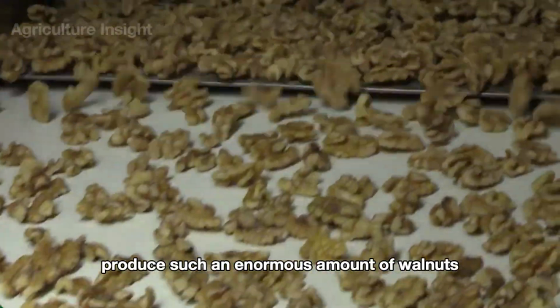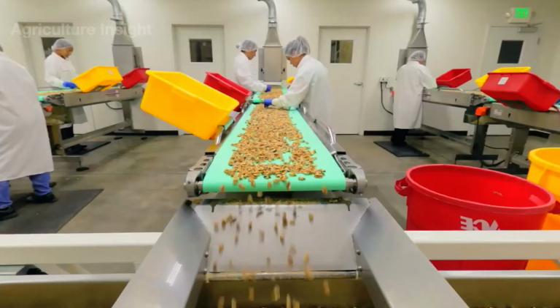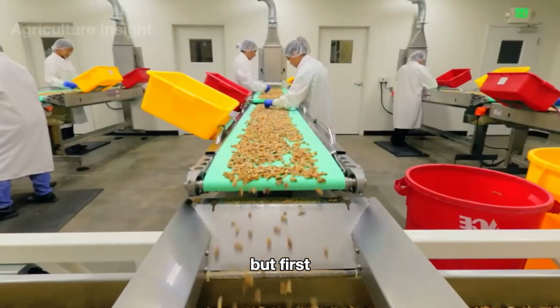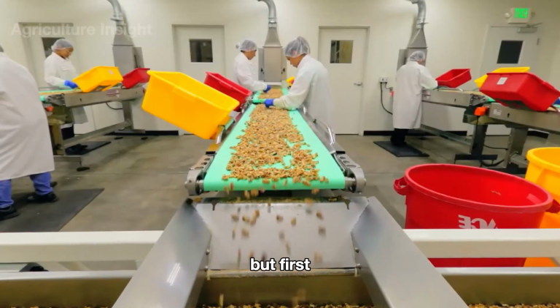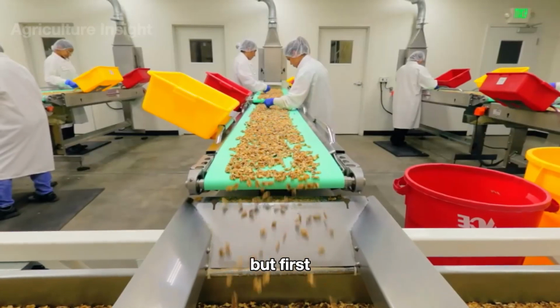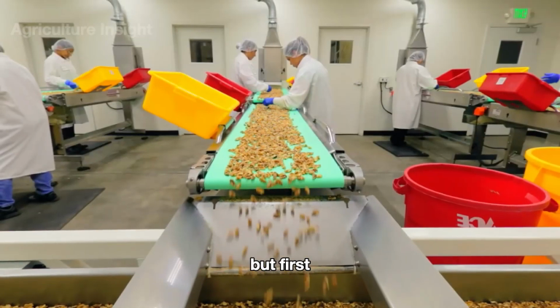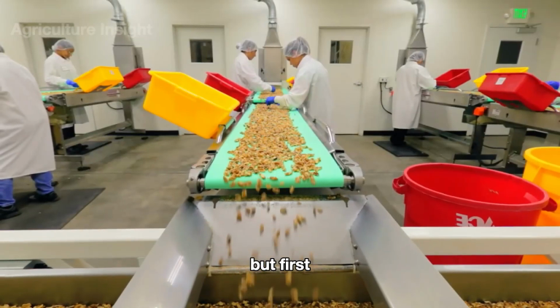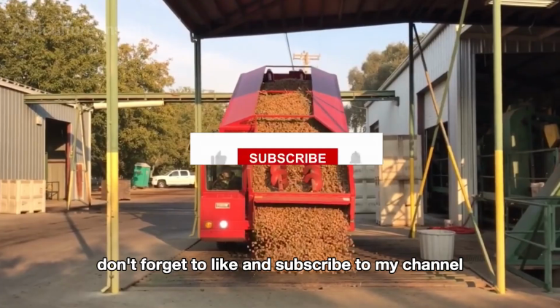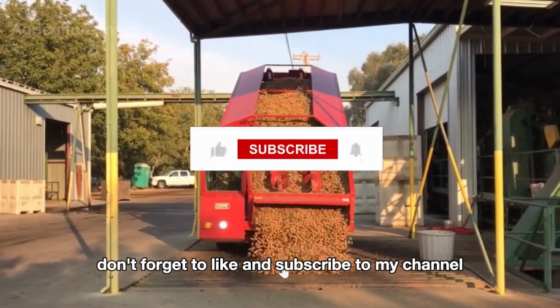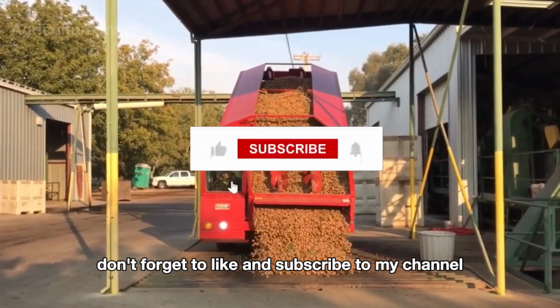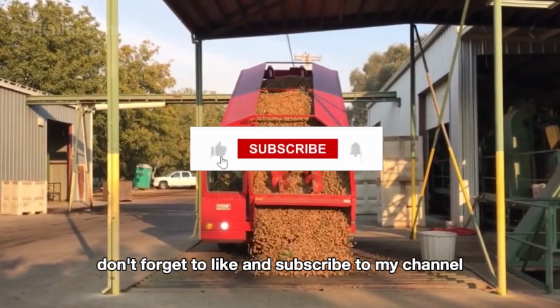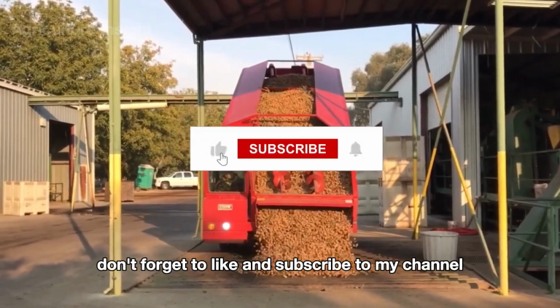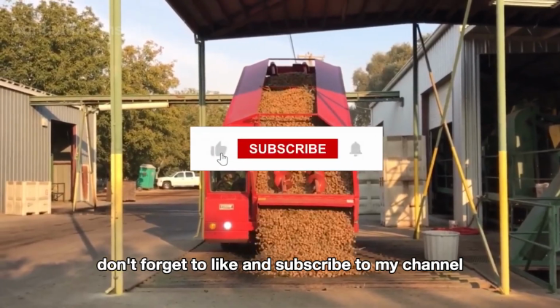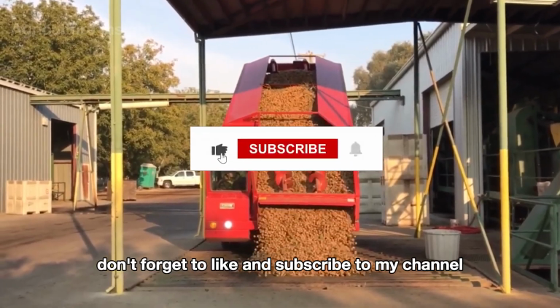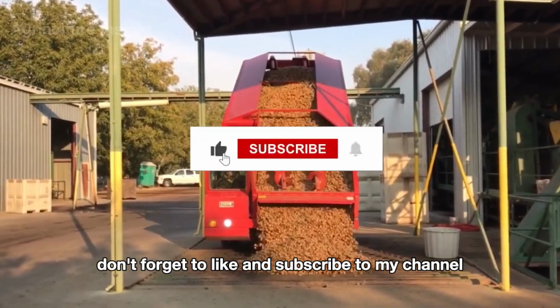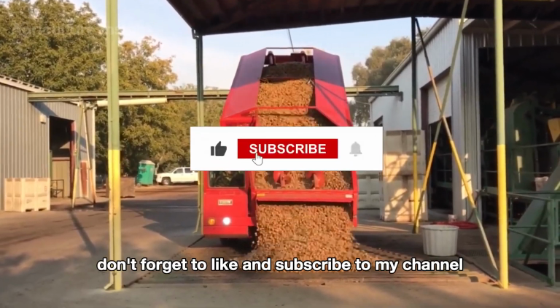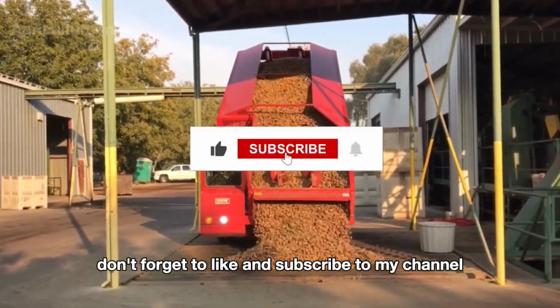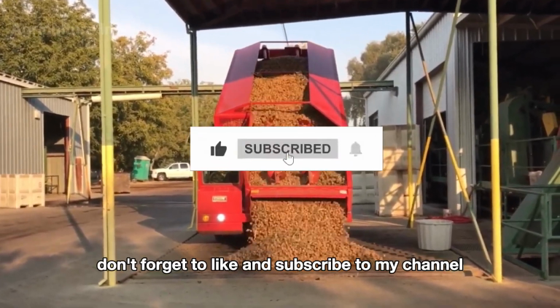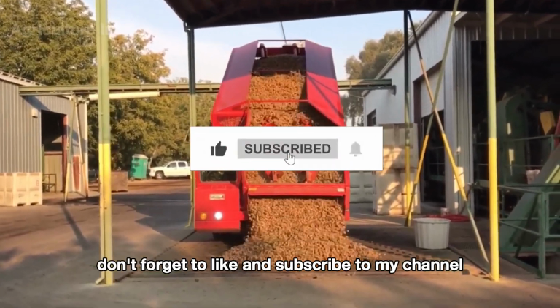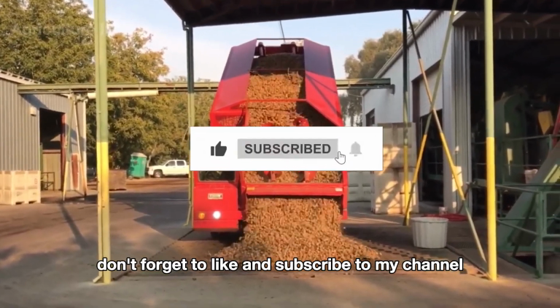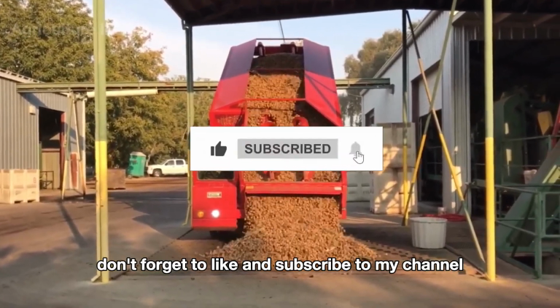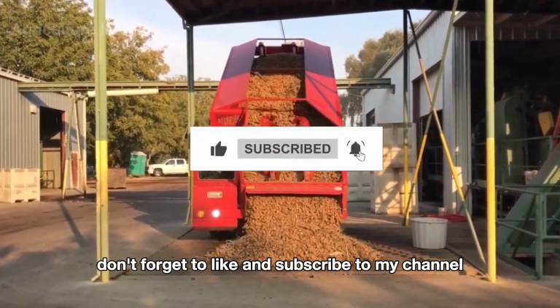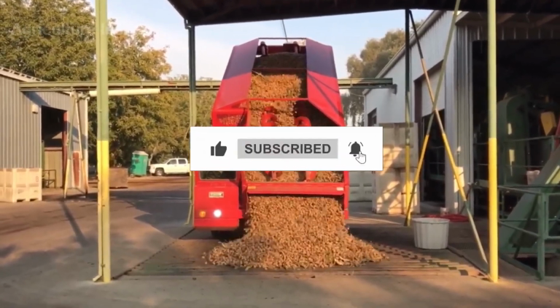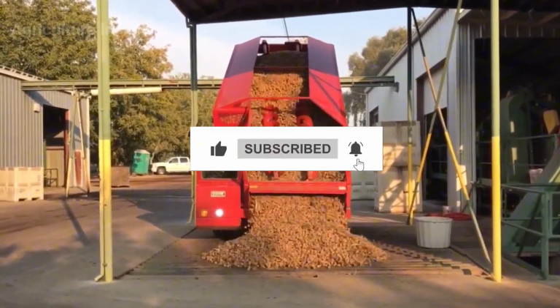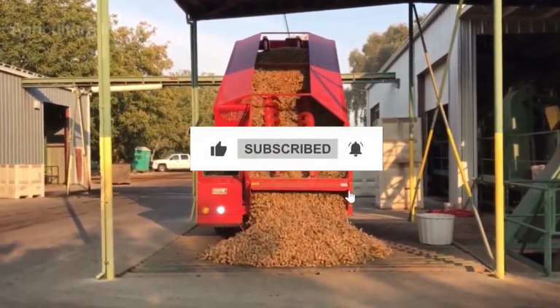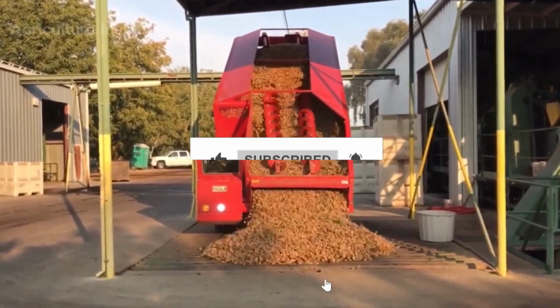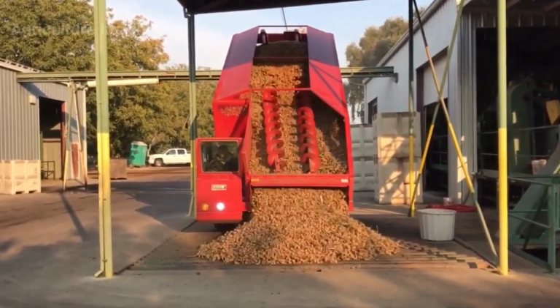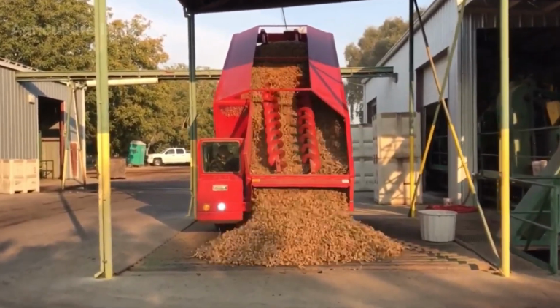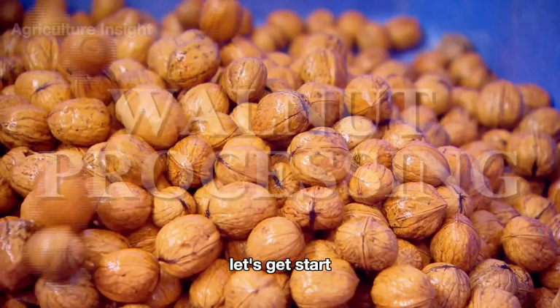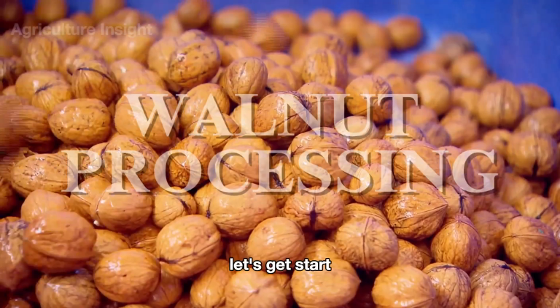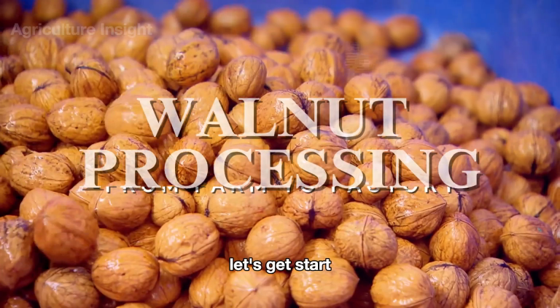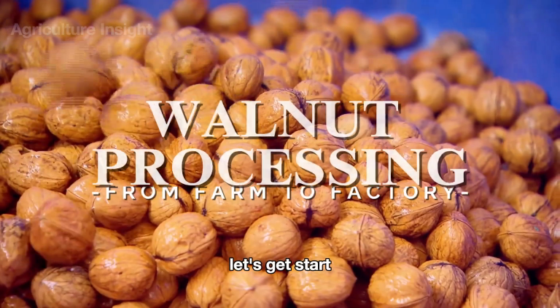But first, don't forget to like and subscribe to my channel. Let's get started.